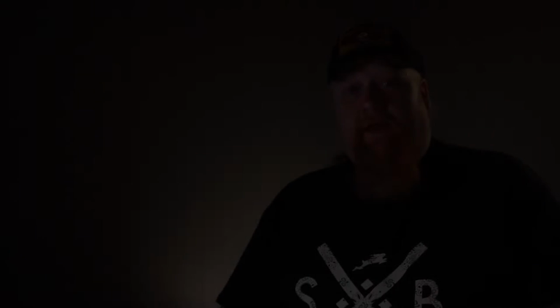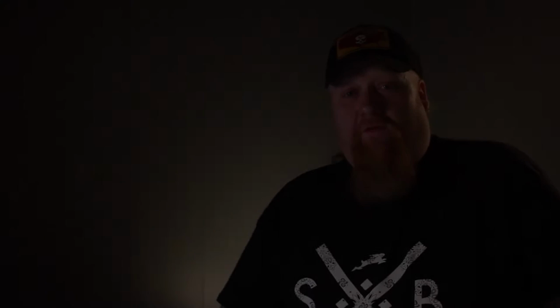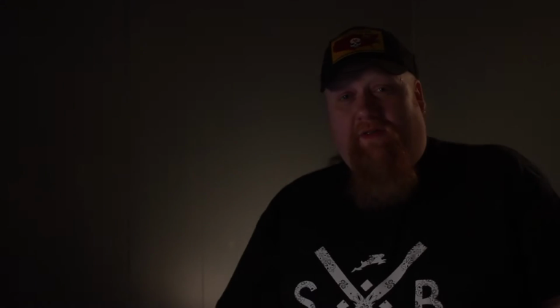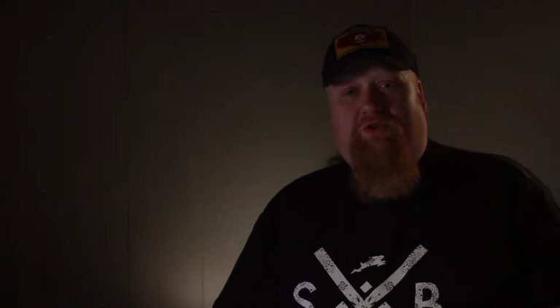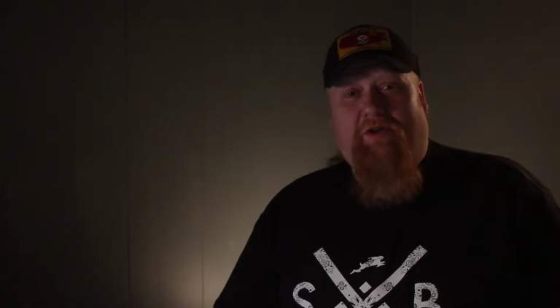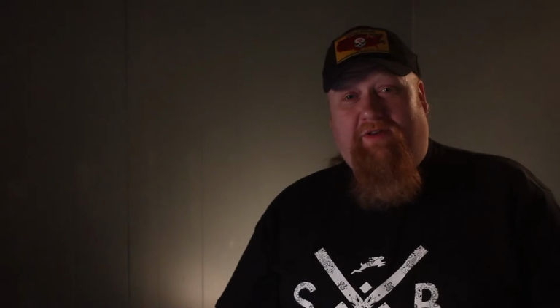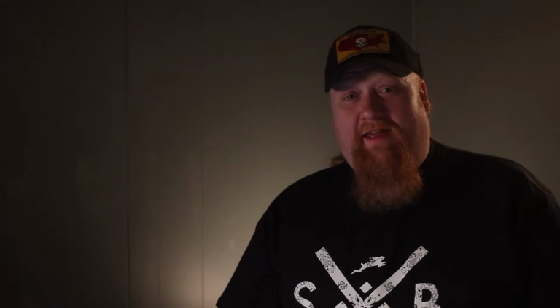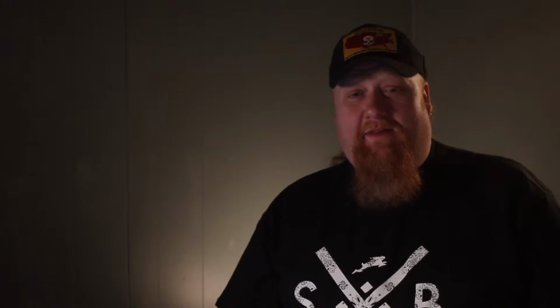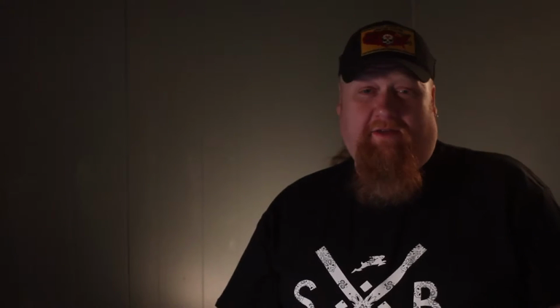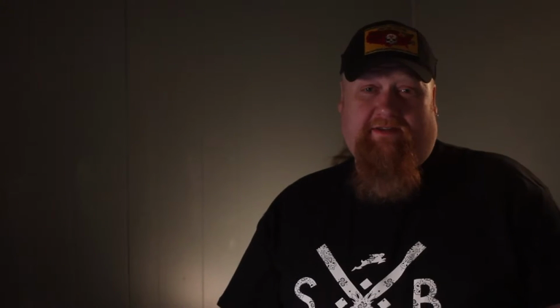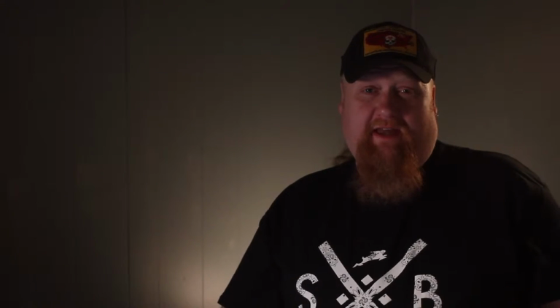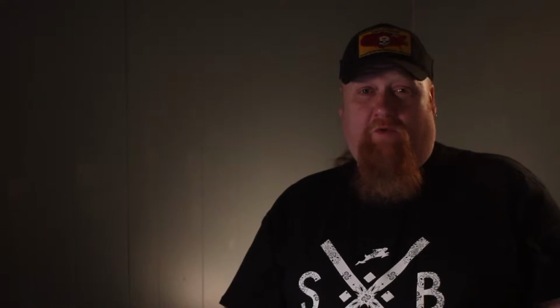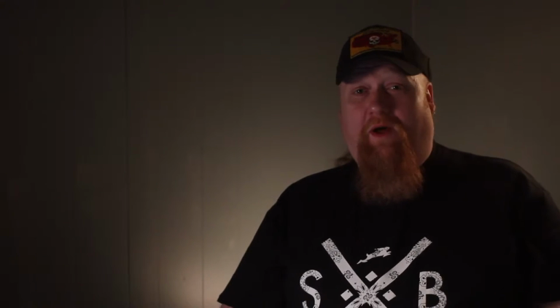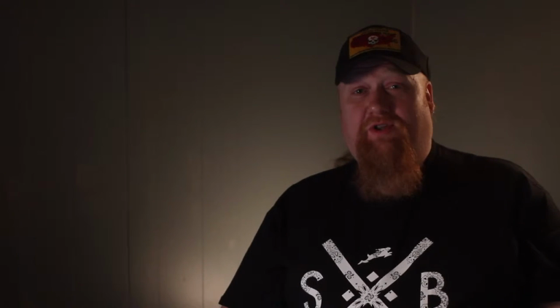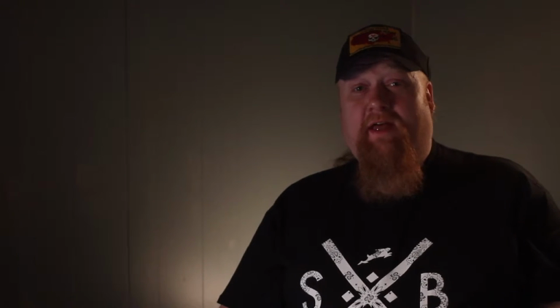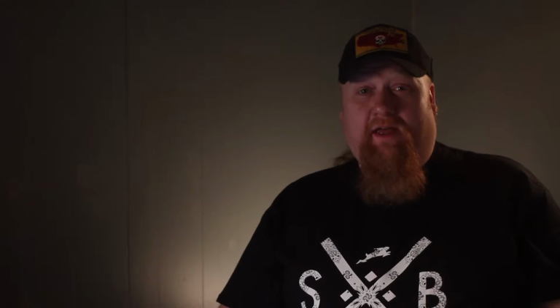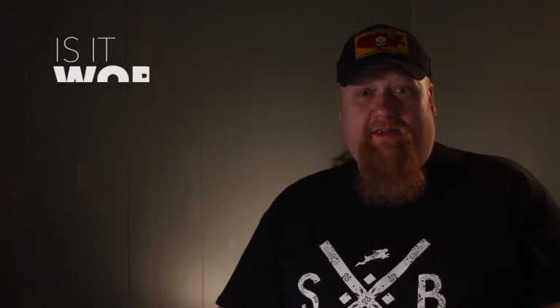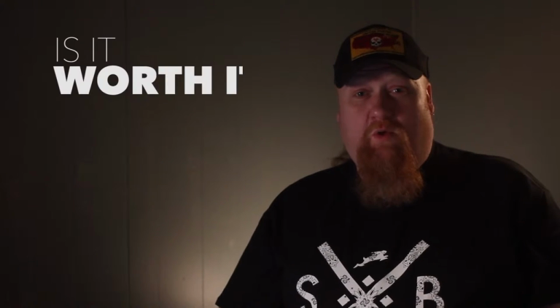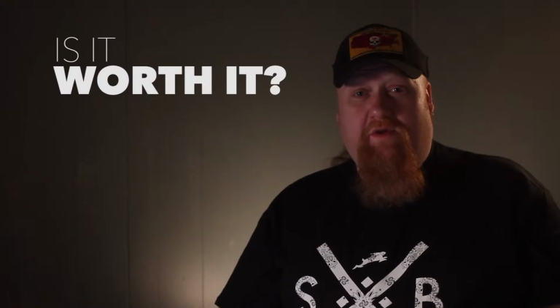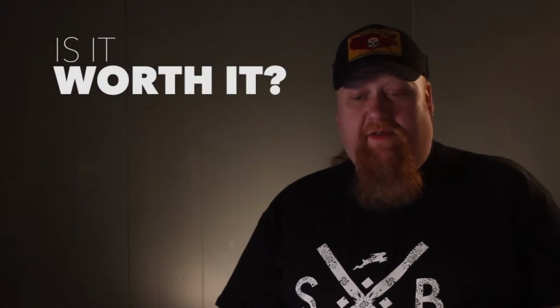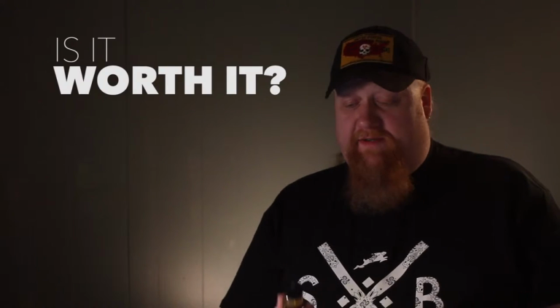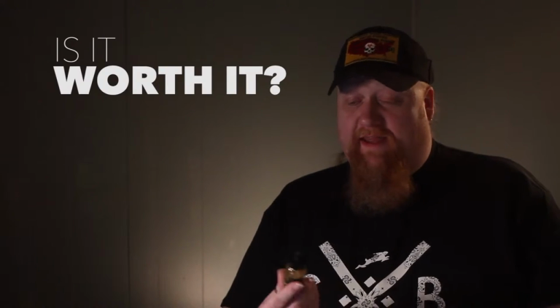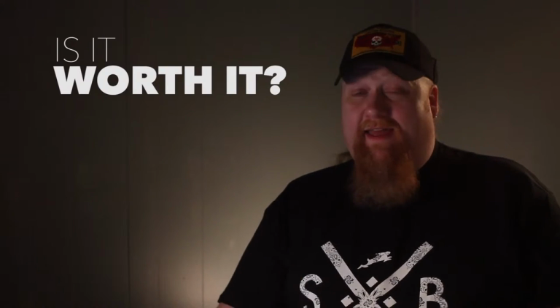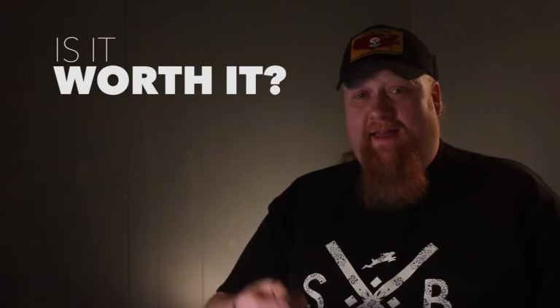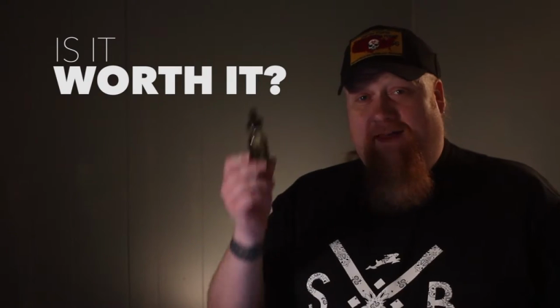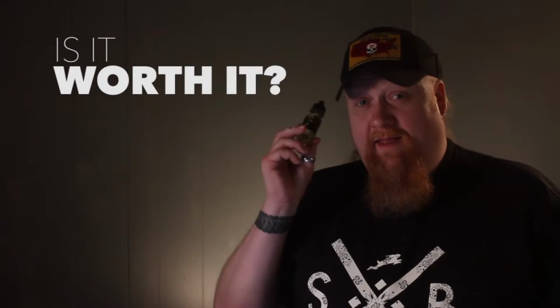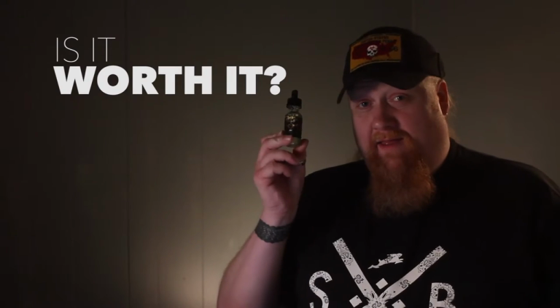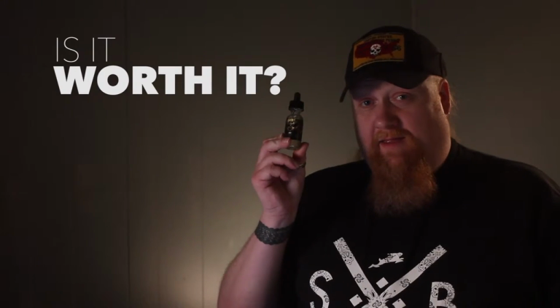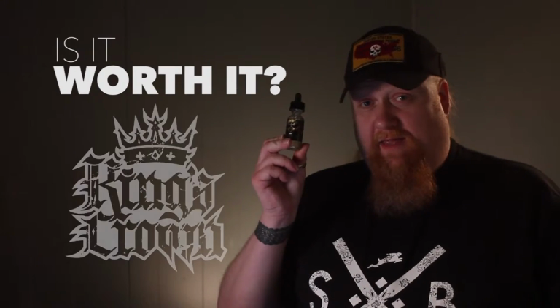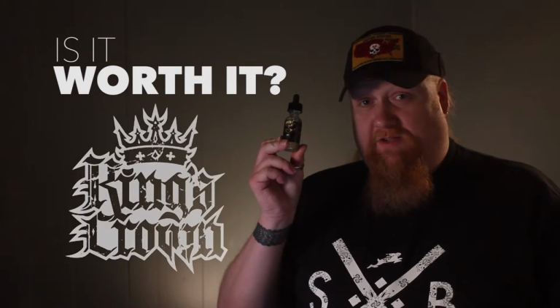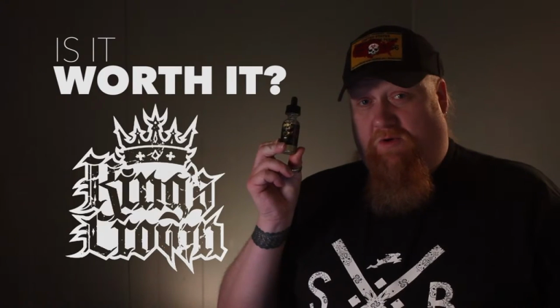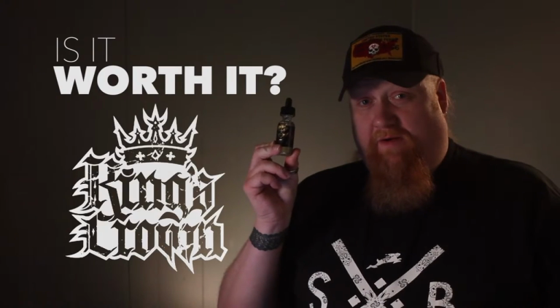Hey everyone, this is Sean O.T.D. Thanks again for watching Is It Worth It? Today, King's Crown.